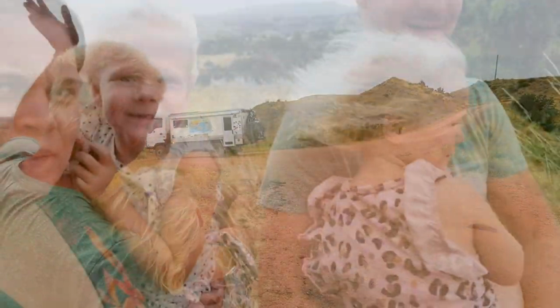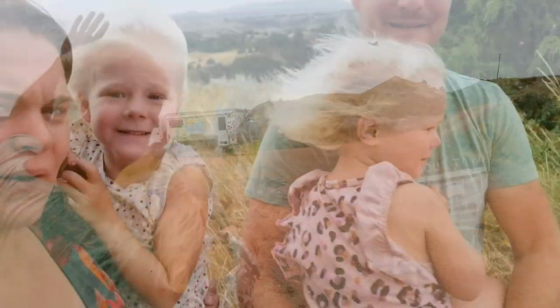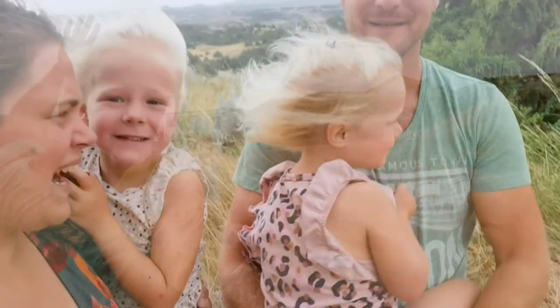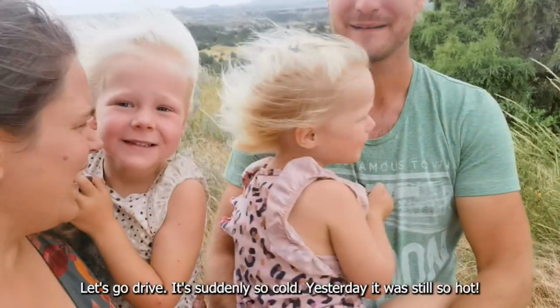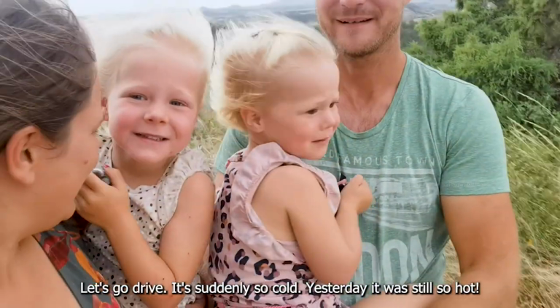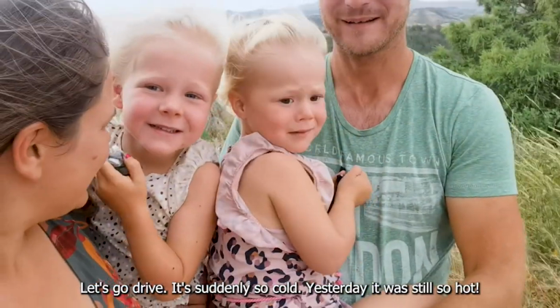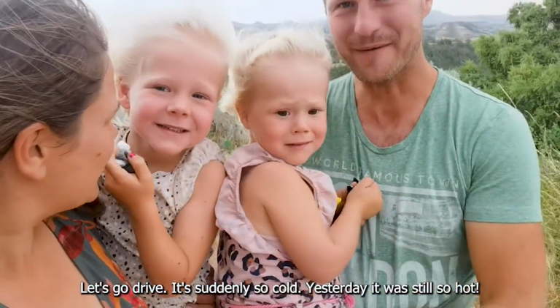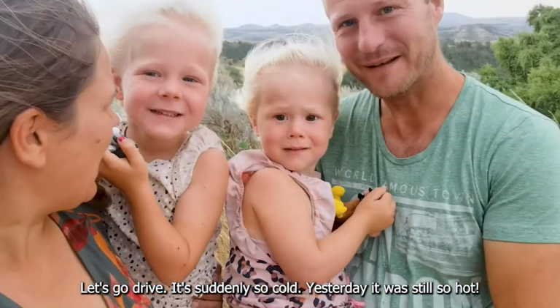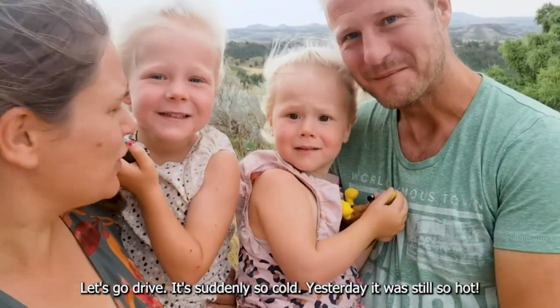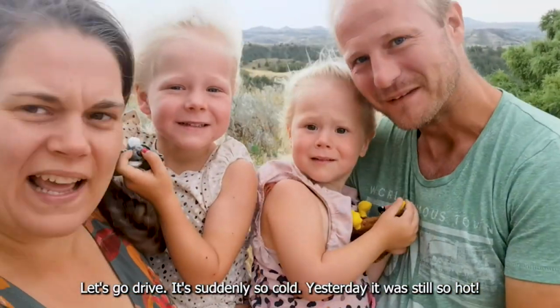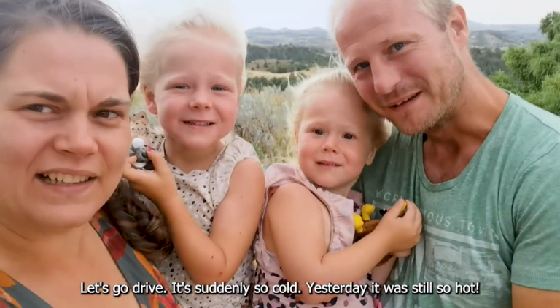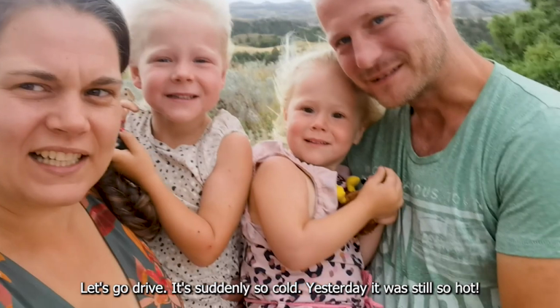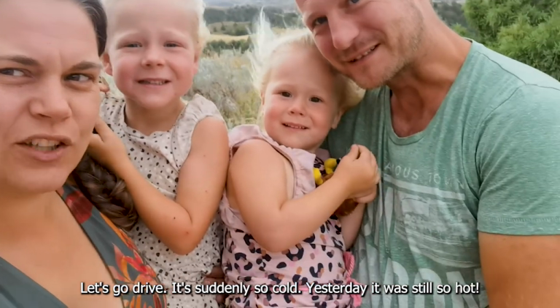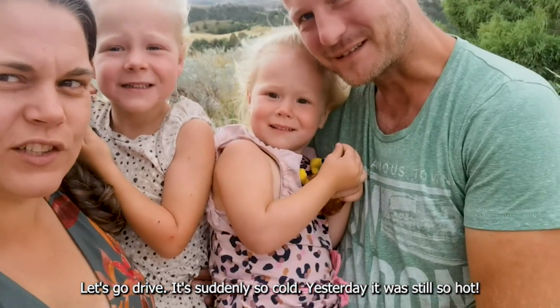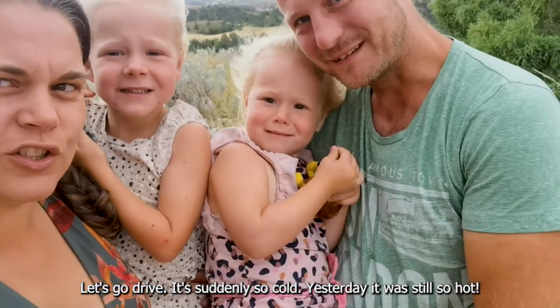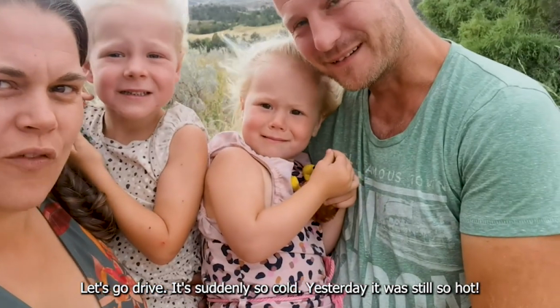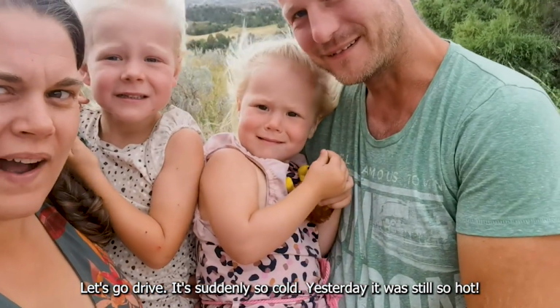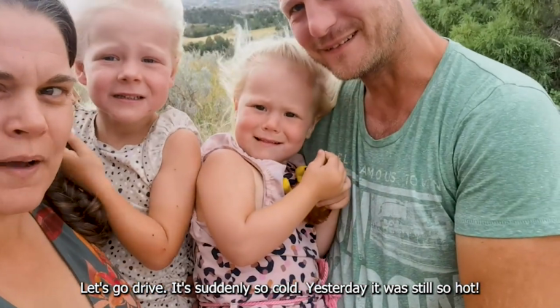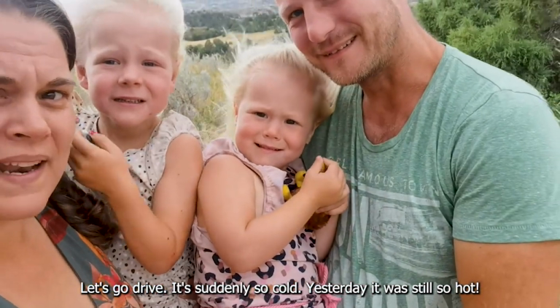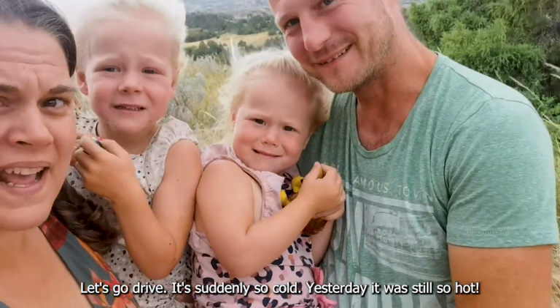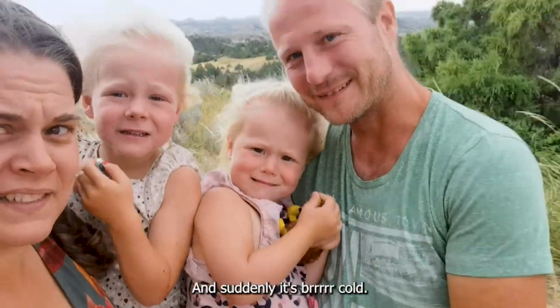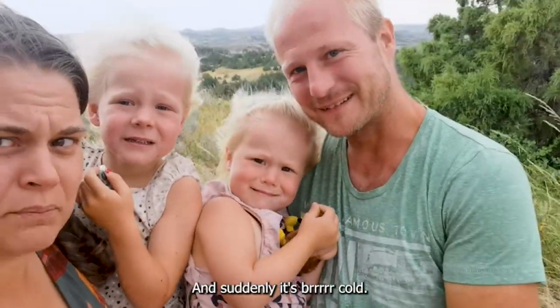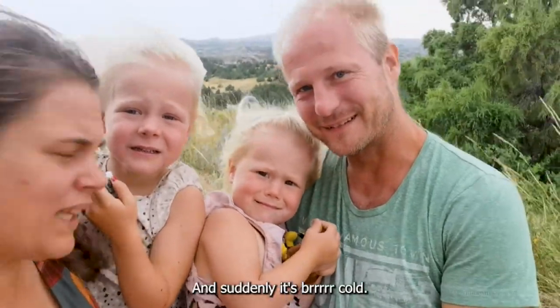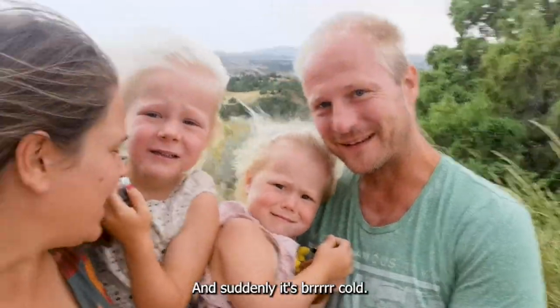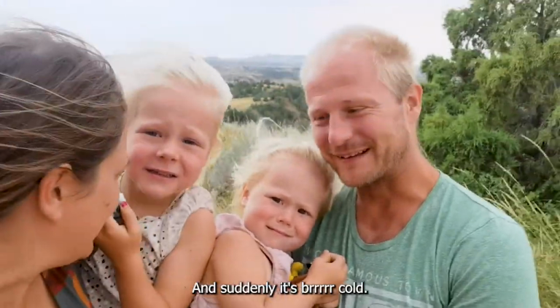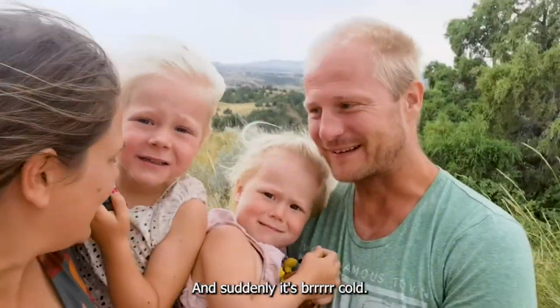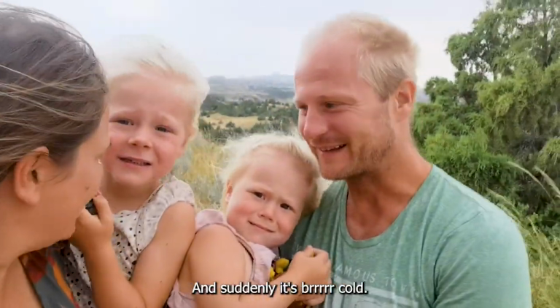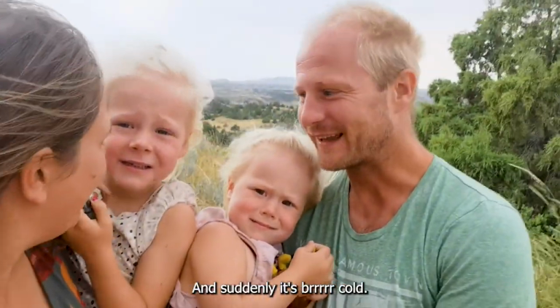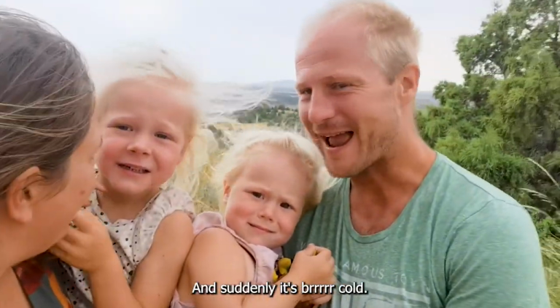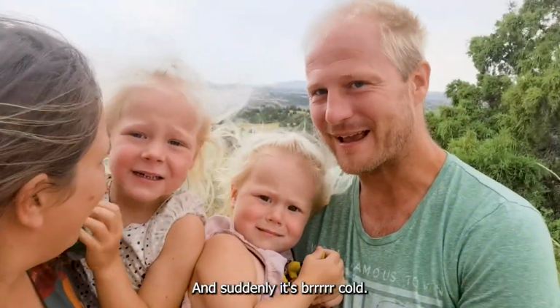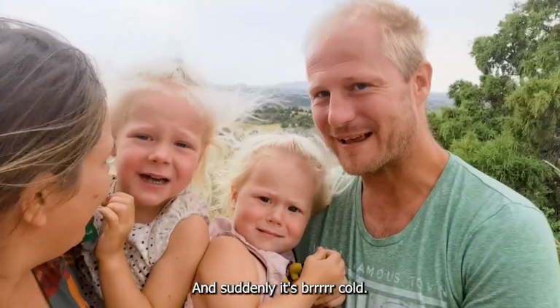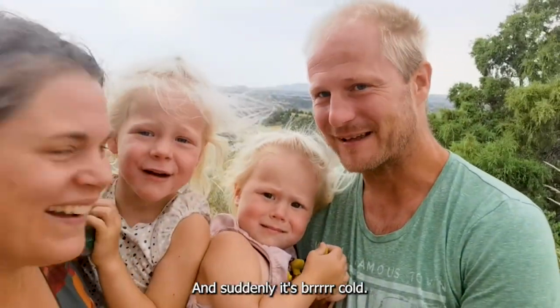It's cold! Yesterday it was so hot and suddenly it's cold!